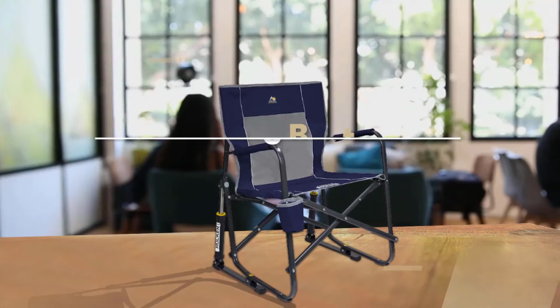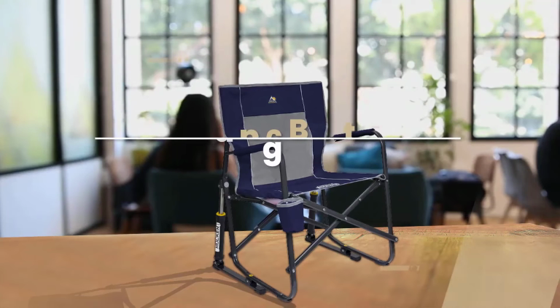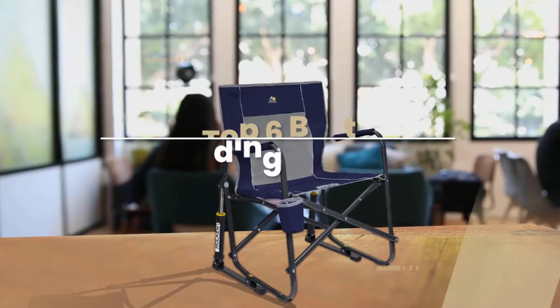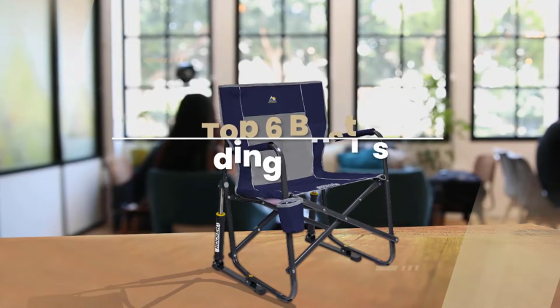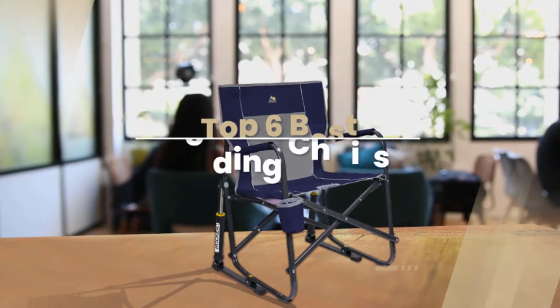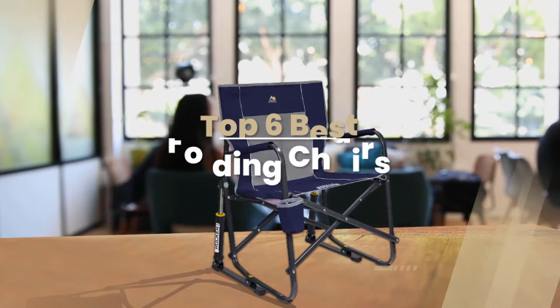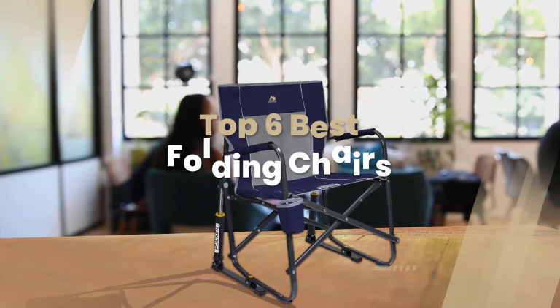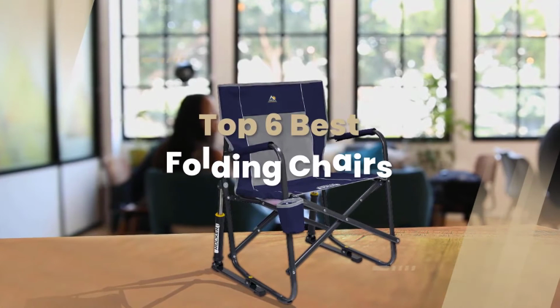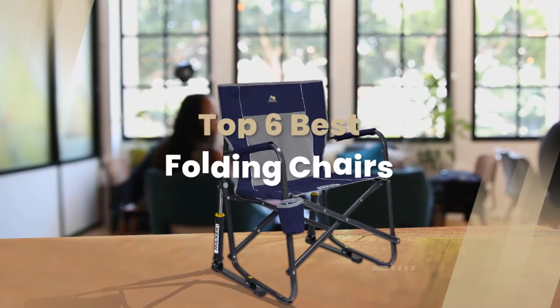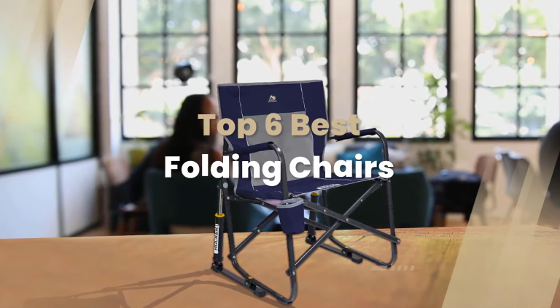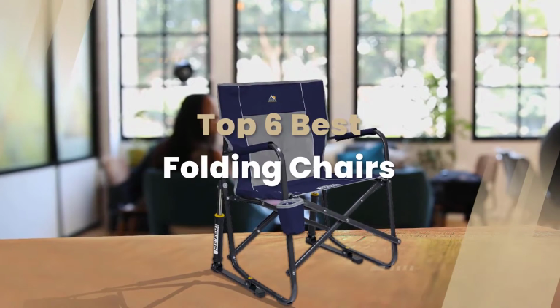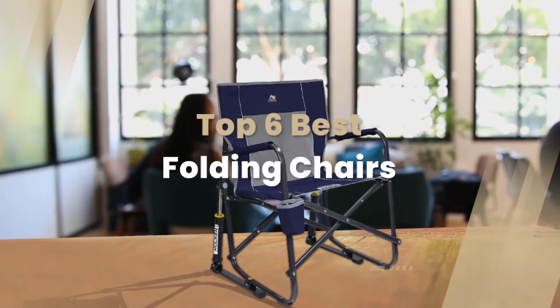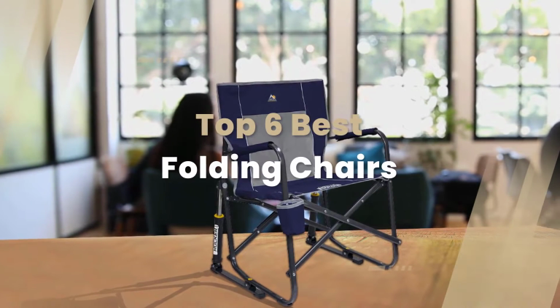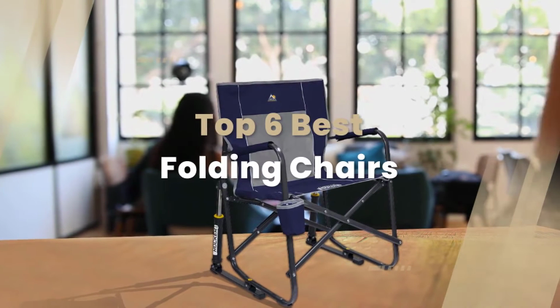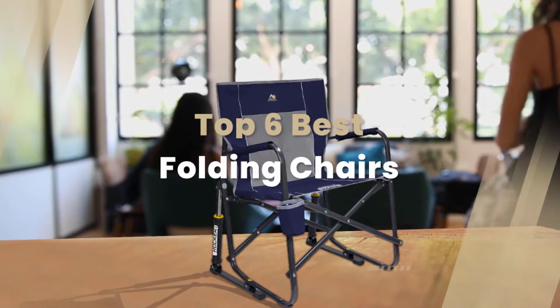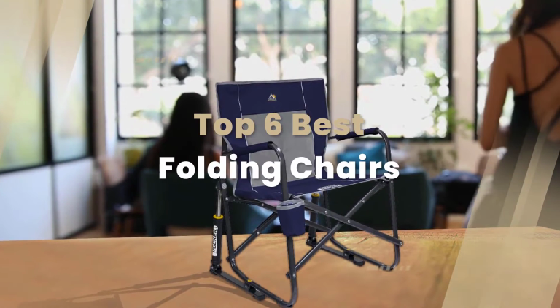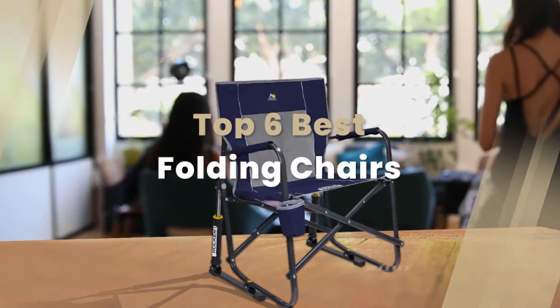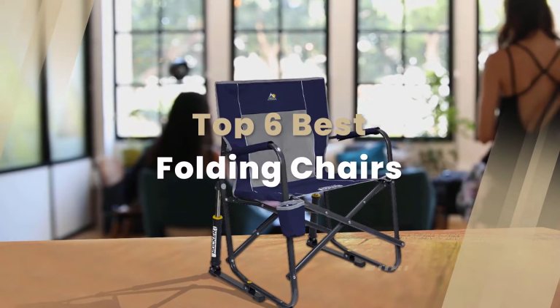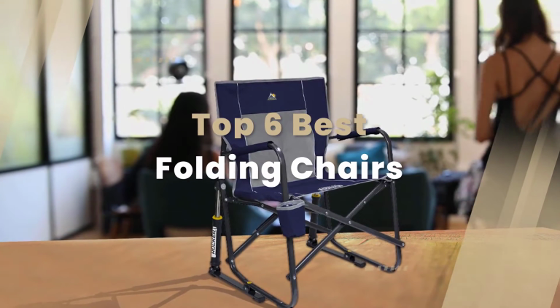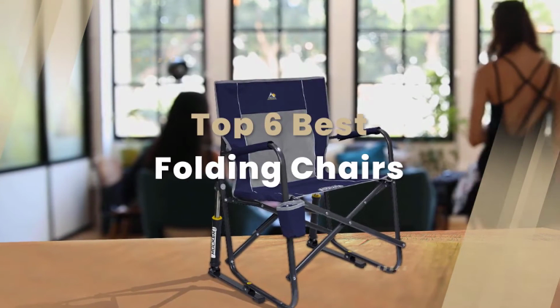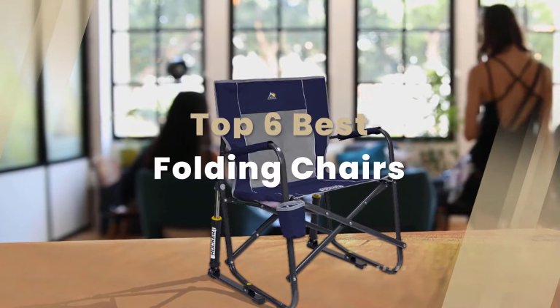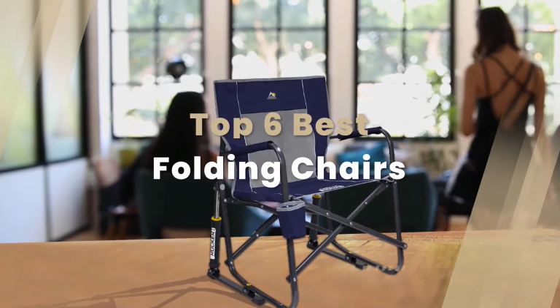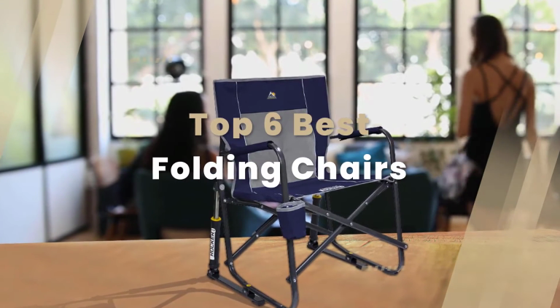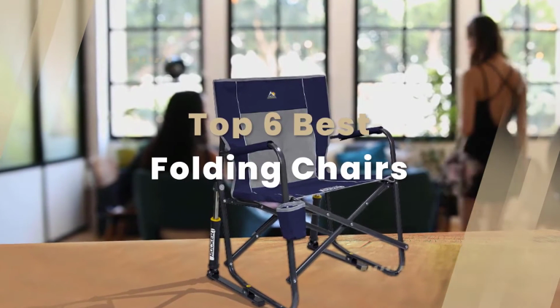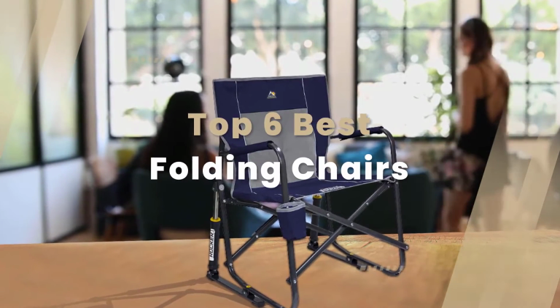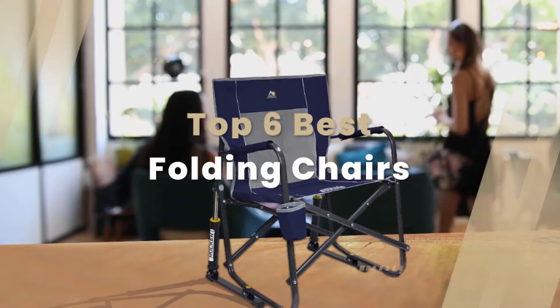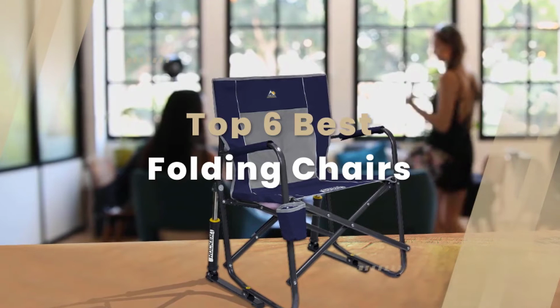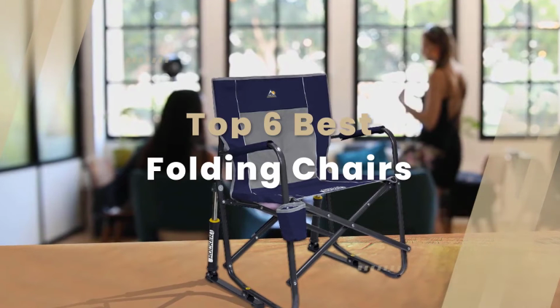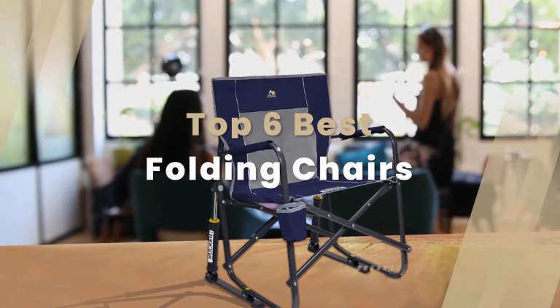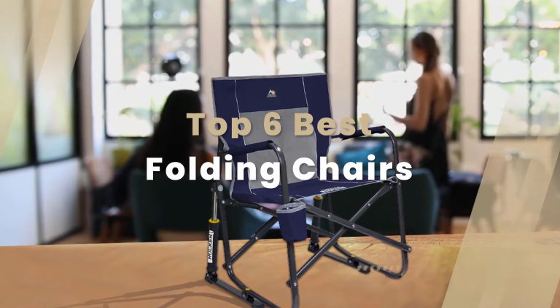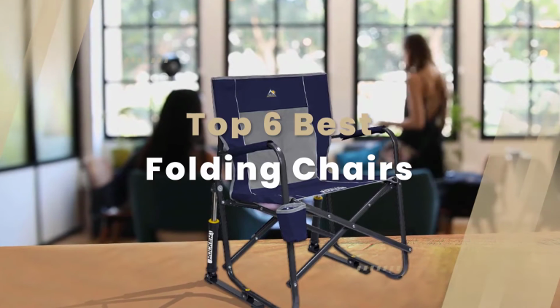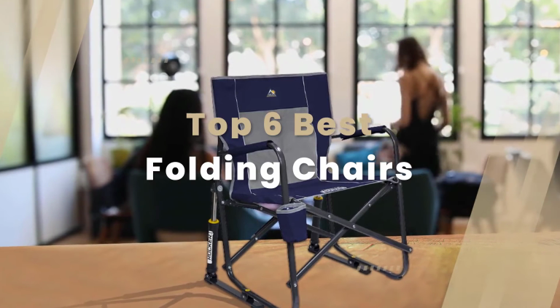Here are the 6 best folding chairs. Let's dive into the video.